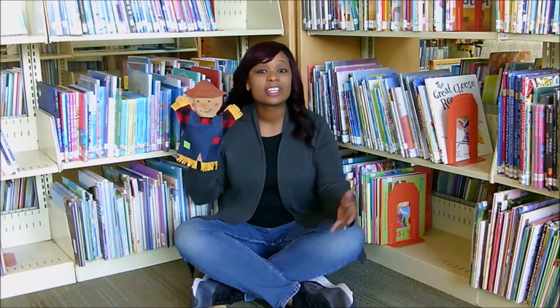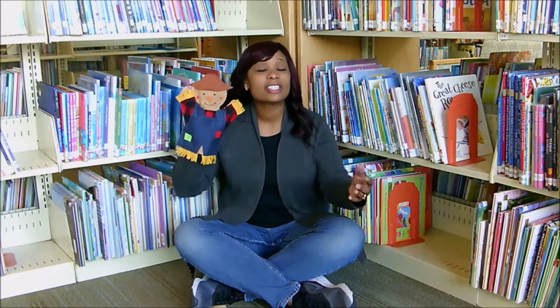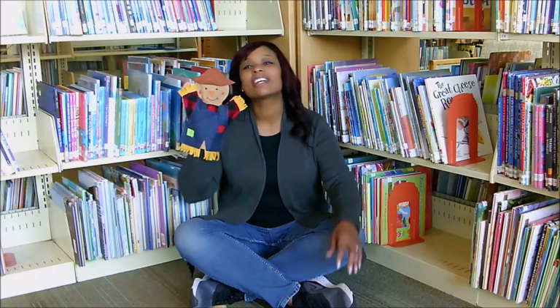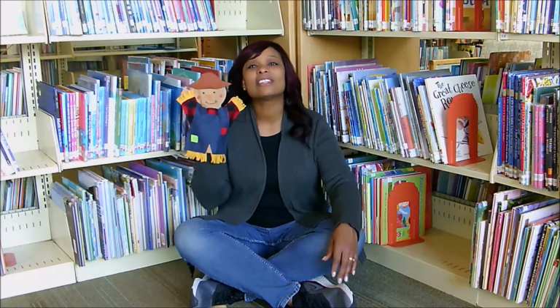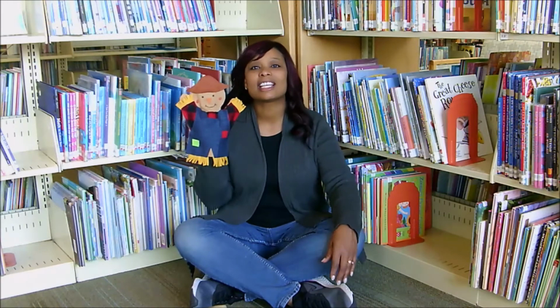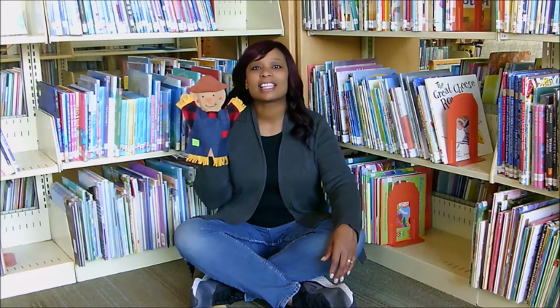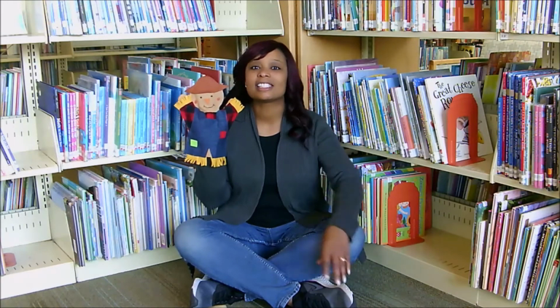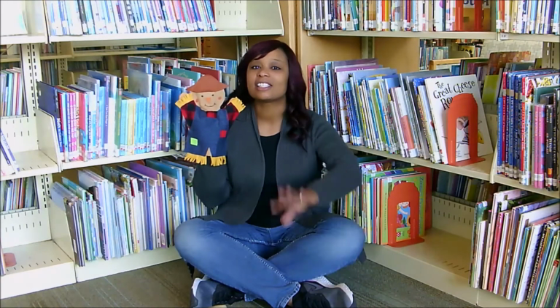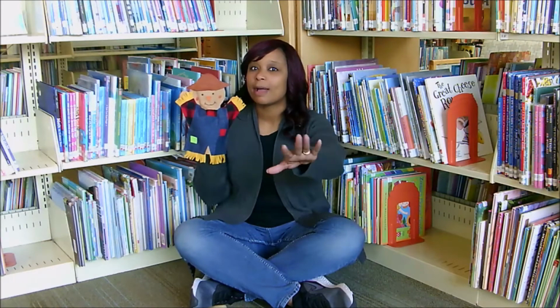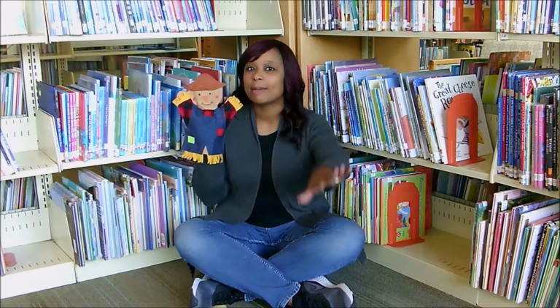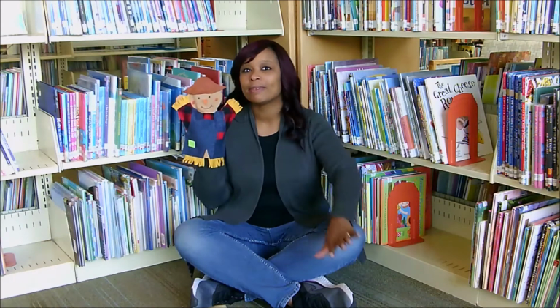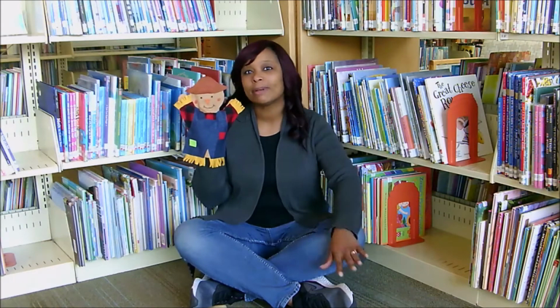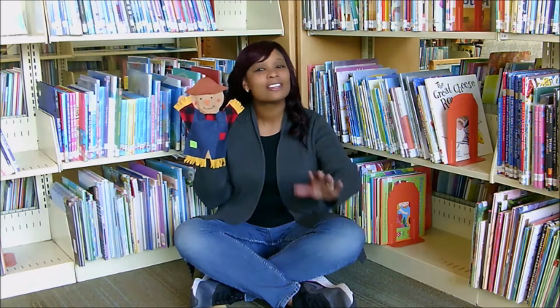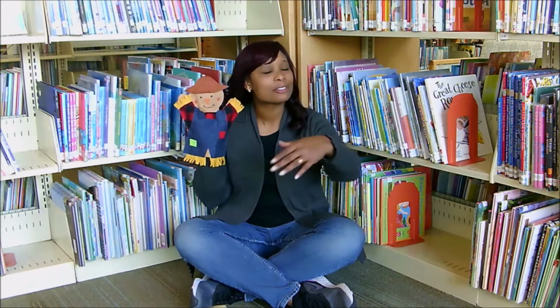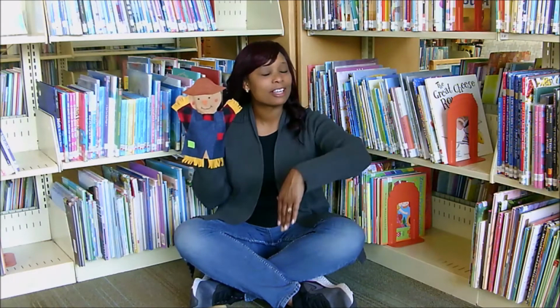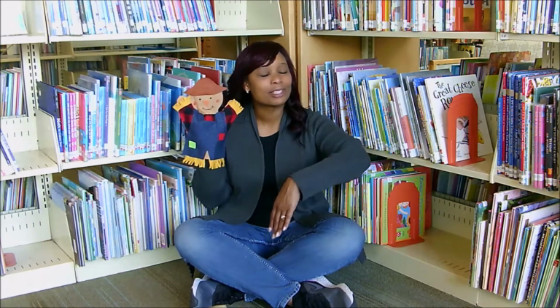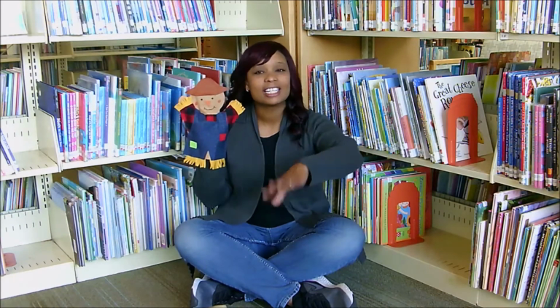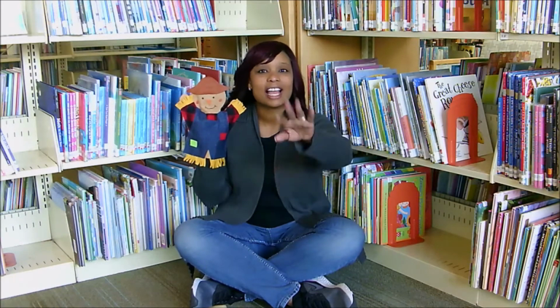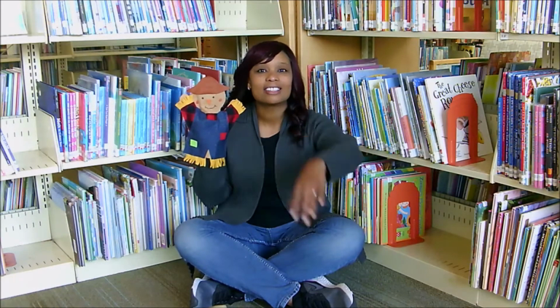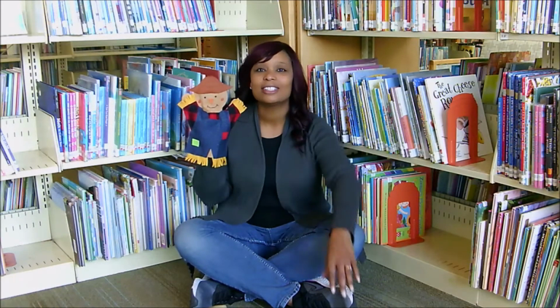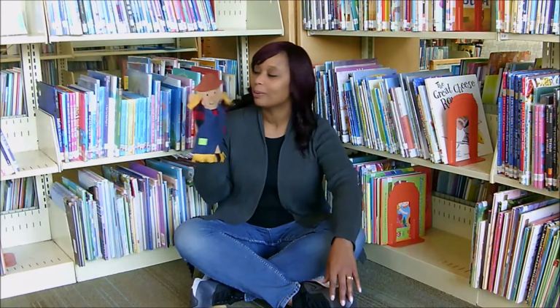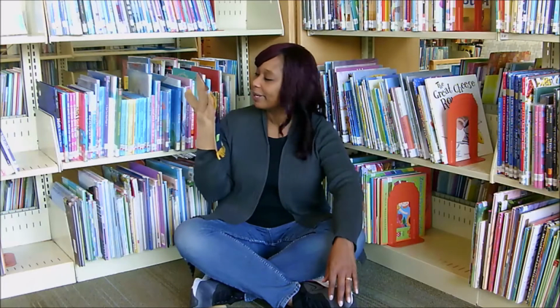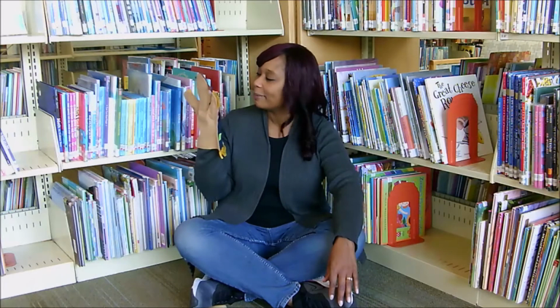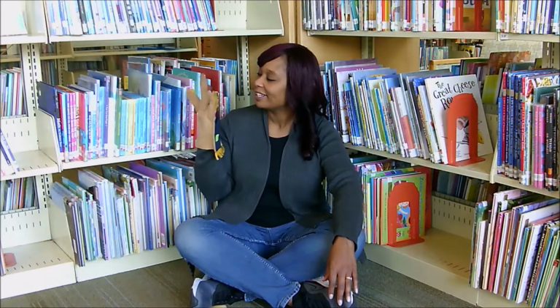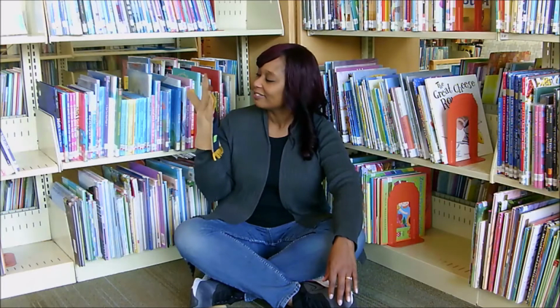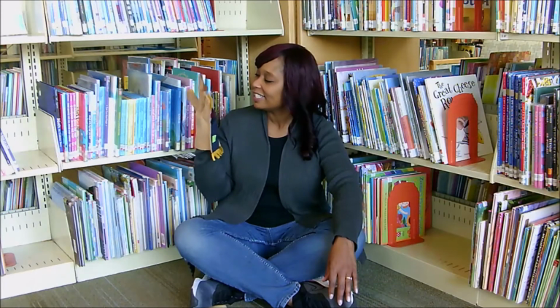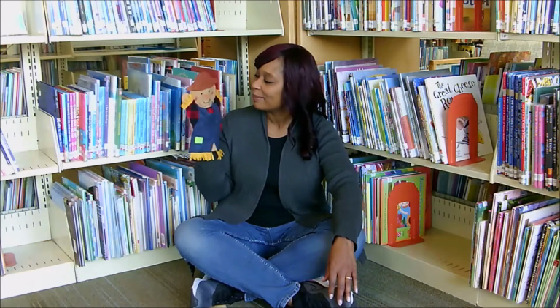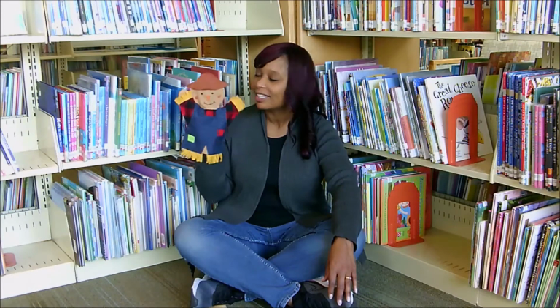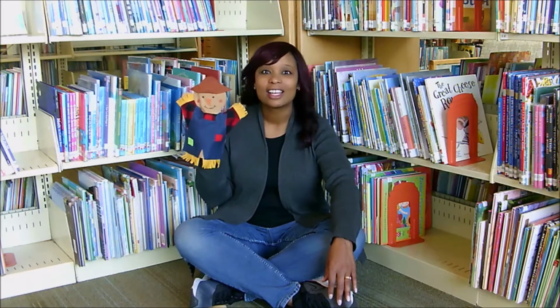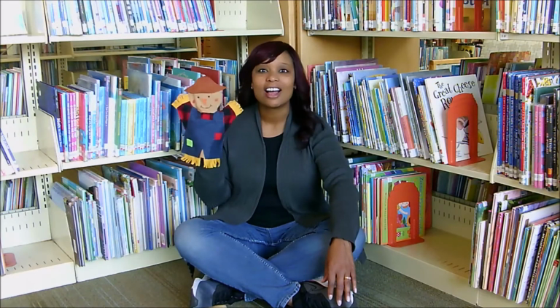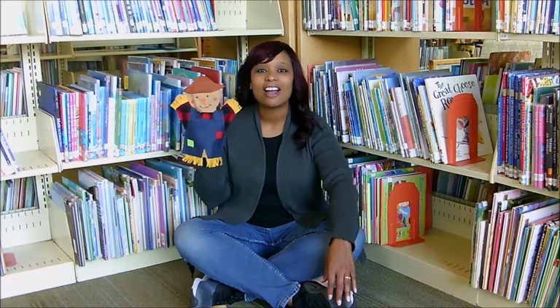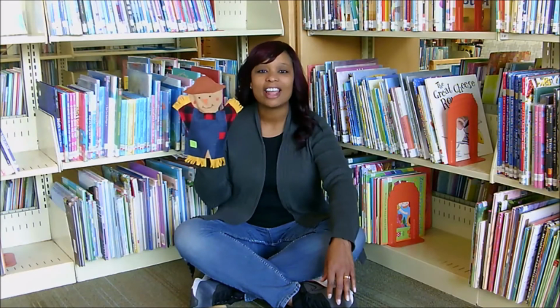So it goes like this. I might be reading my notes, so if I'm looking down, don't worry about it. Ready, Sammy? All right.